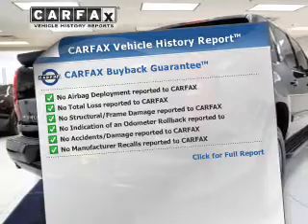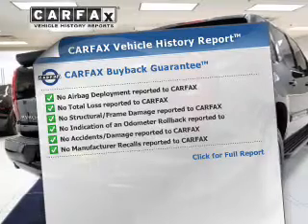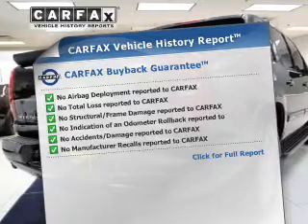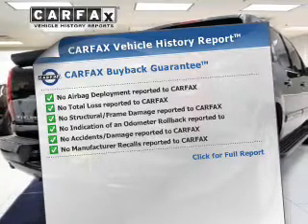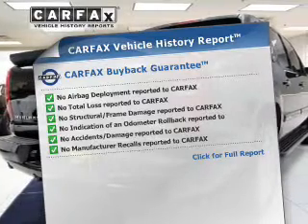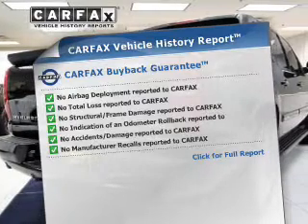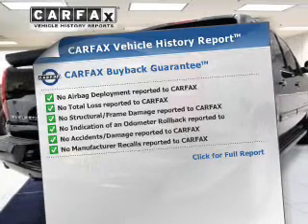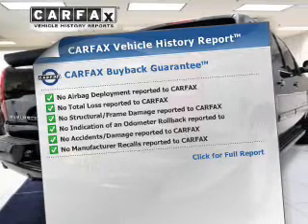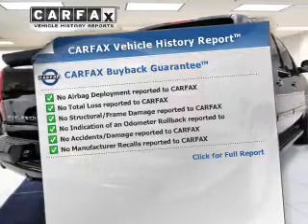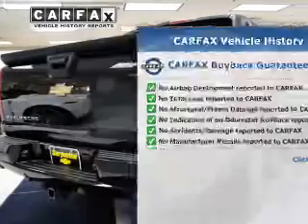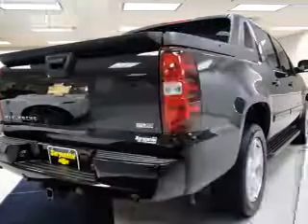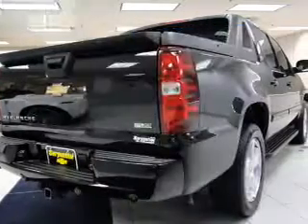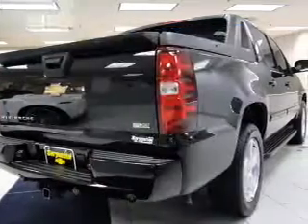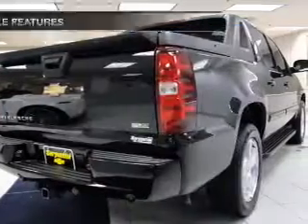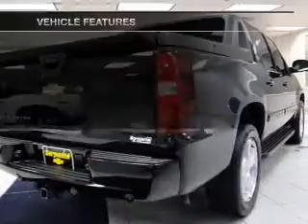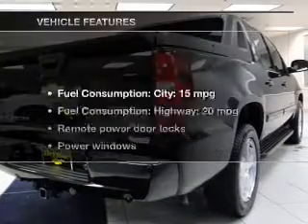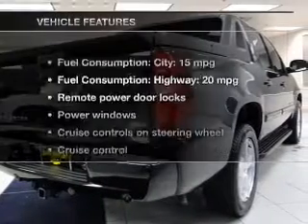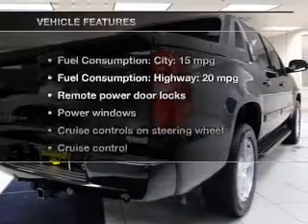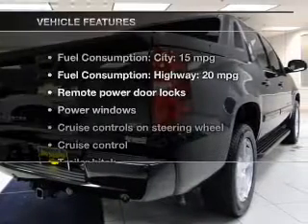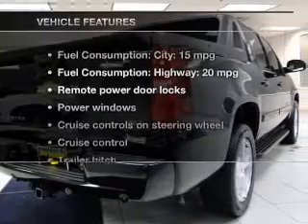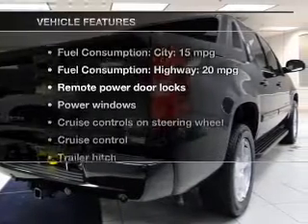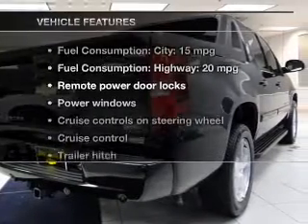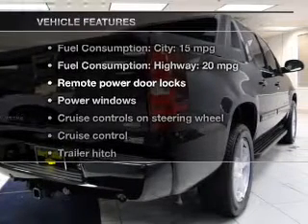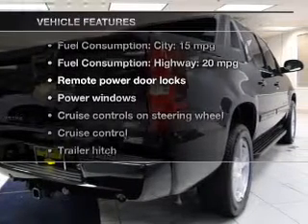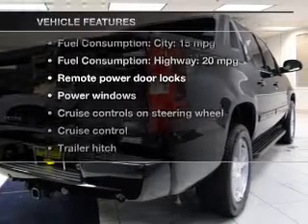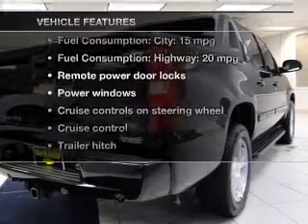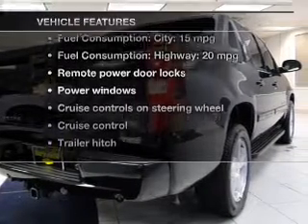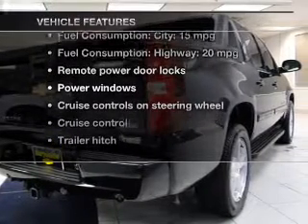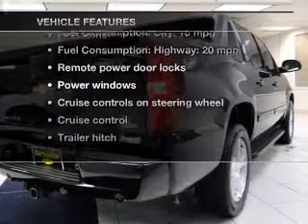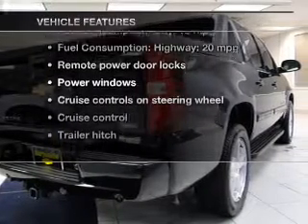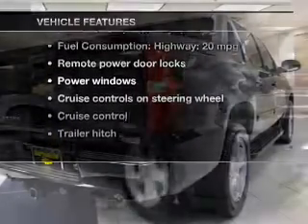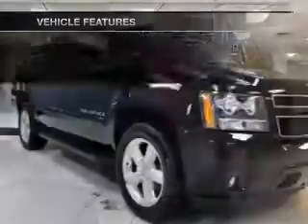A trusted provider of vehicle information. Plus, enjoy these notable features that are included in this vehicle.